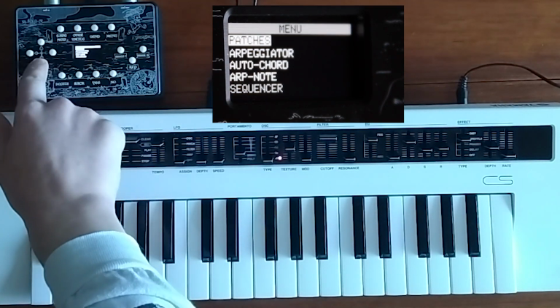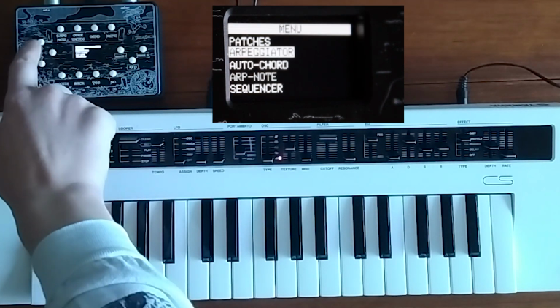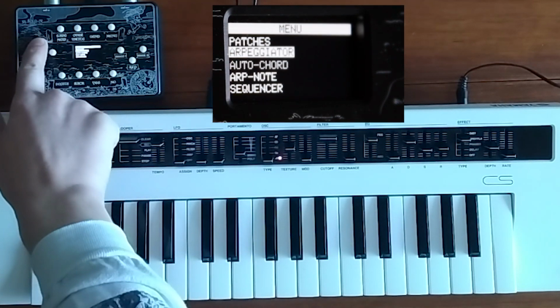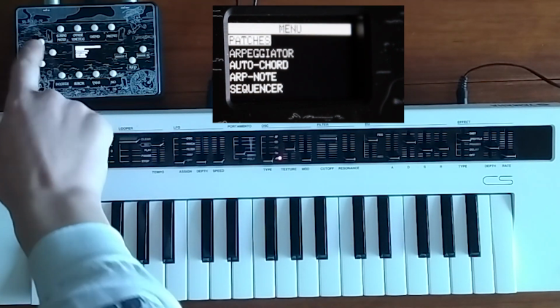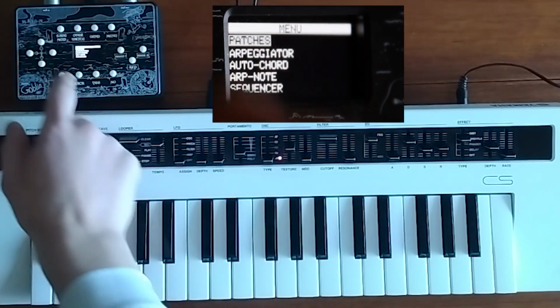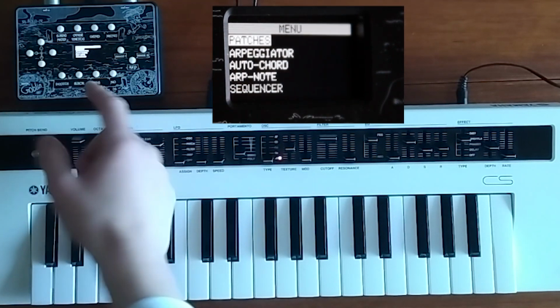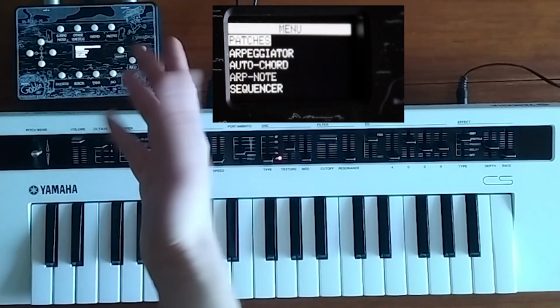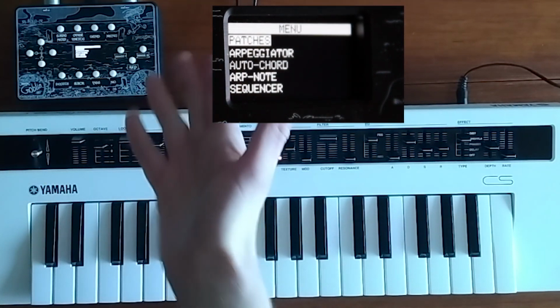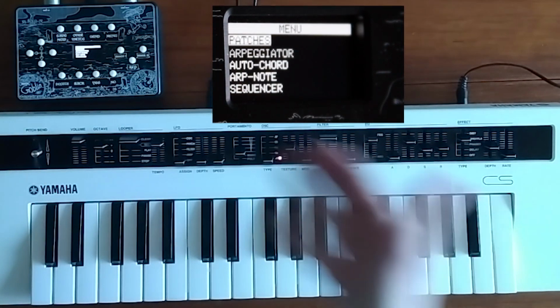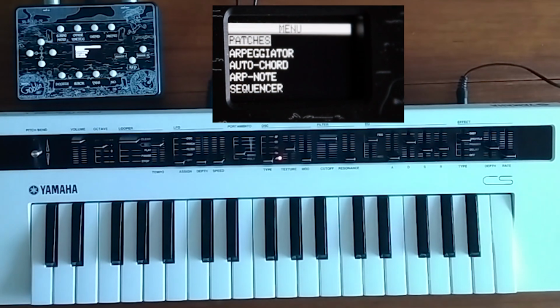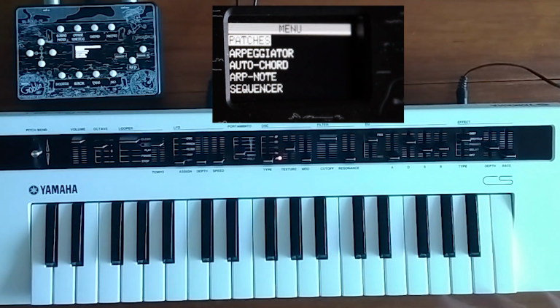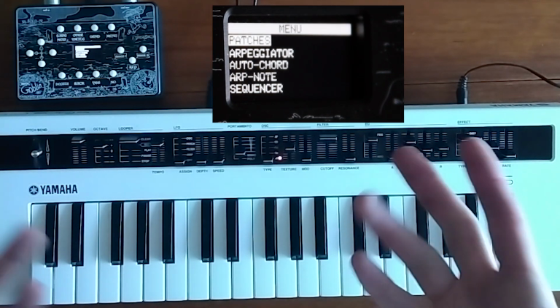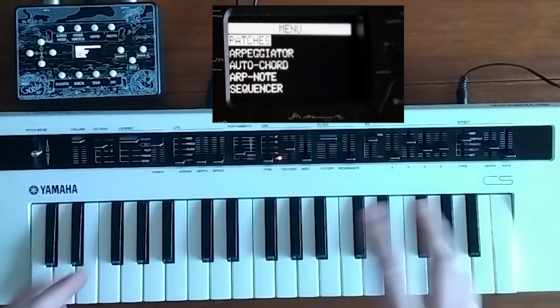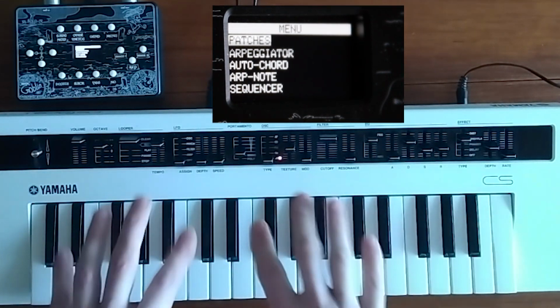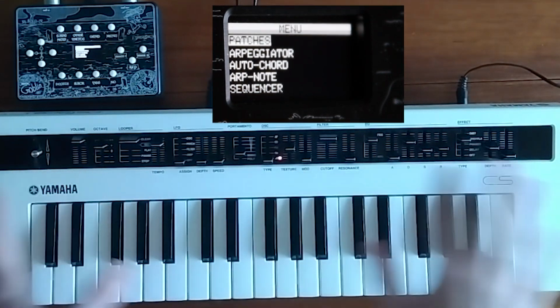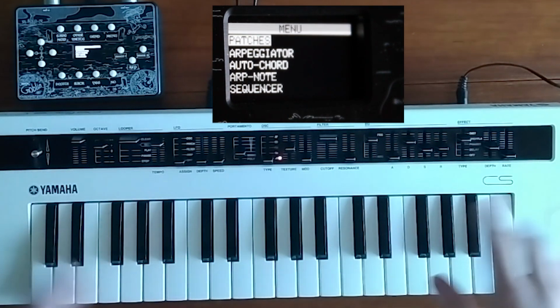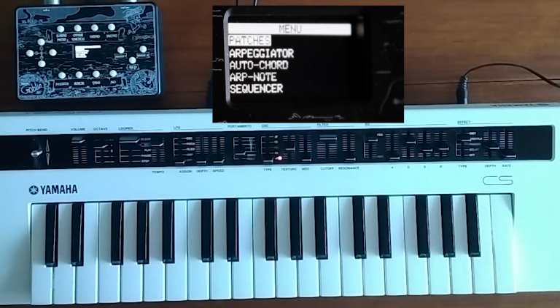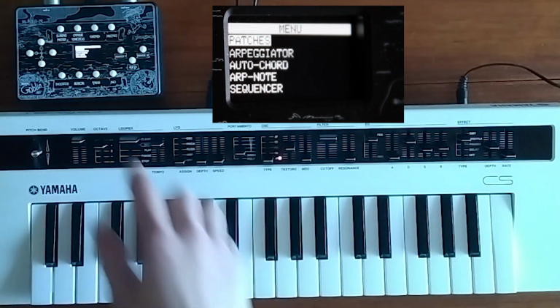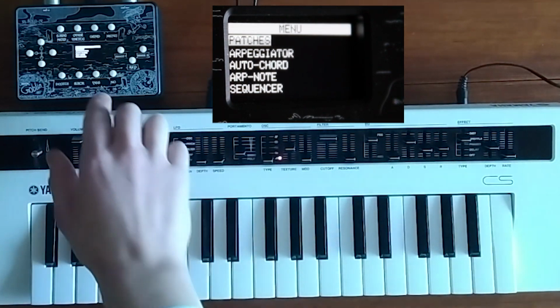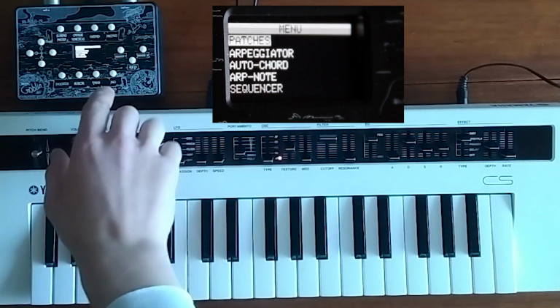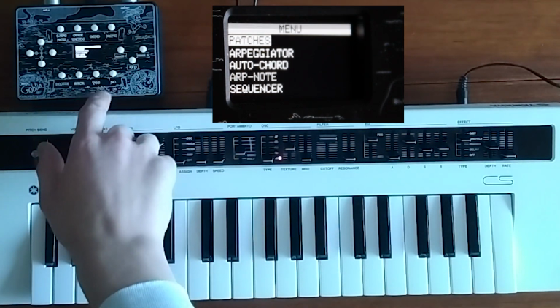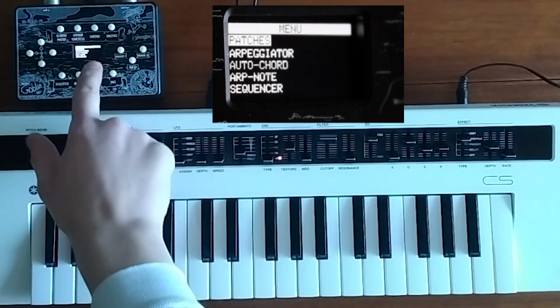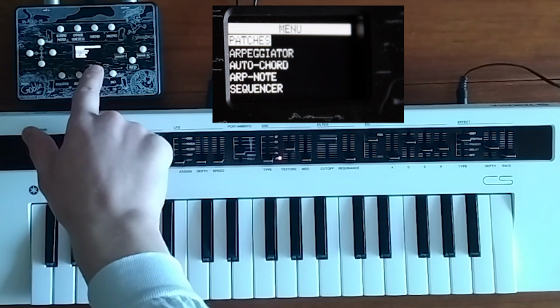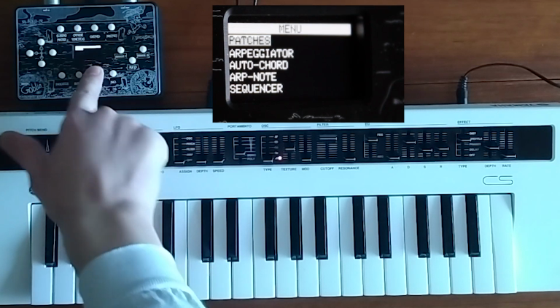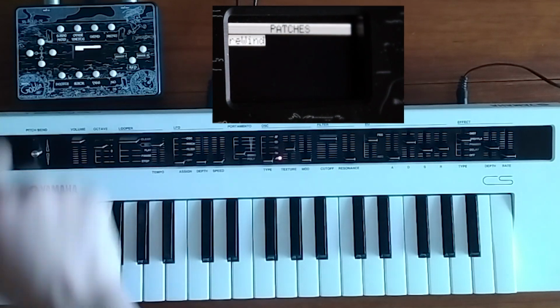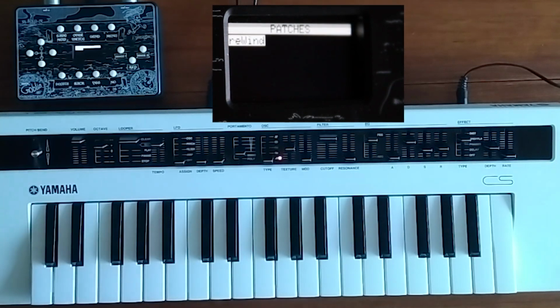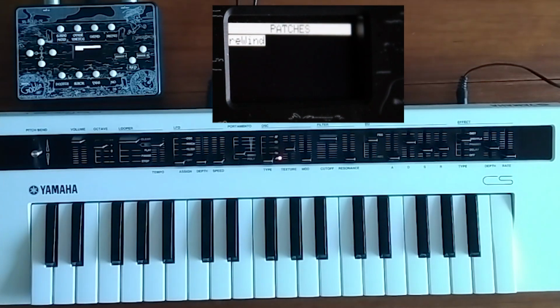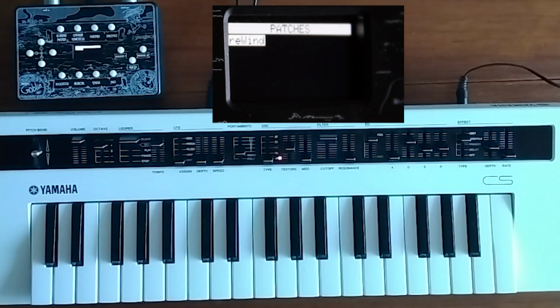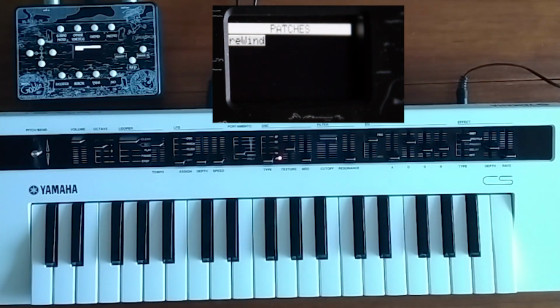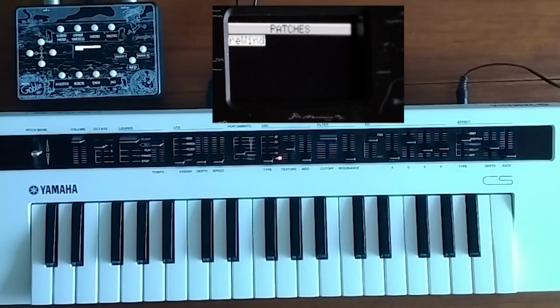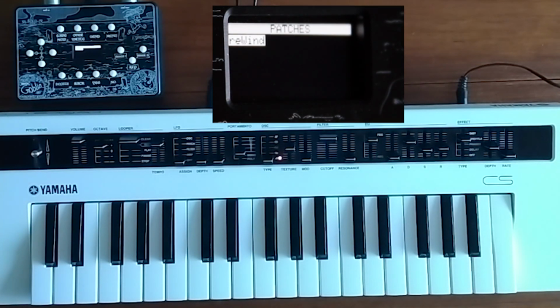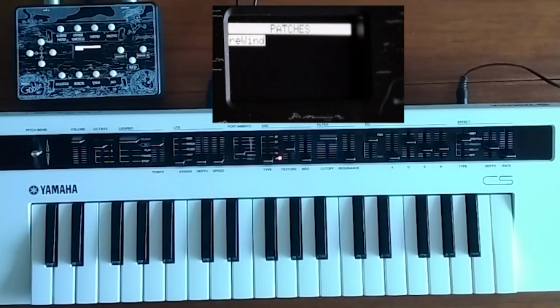As of this point, the MidiGoblin already has all the values of your sliders. Simply go into Patches.